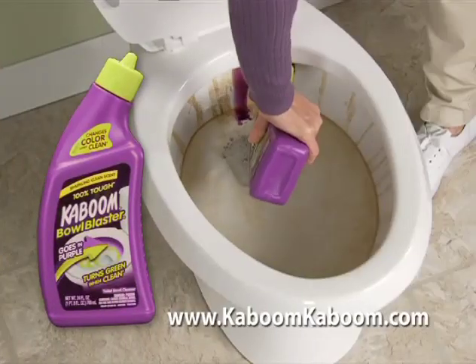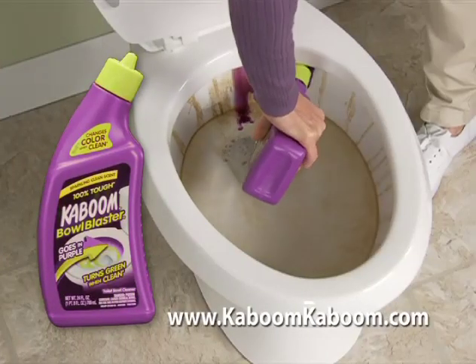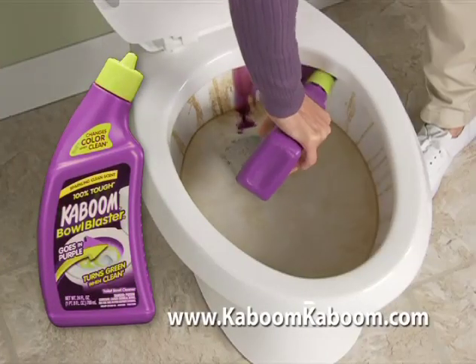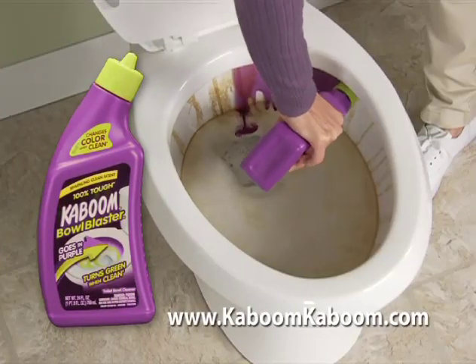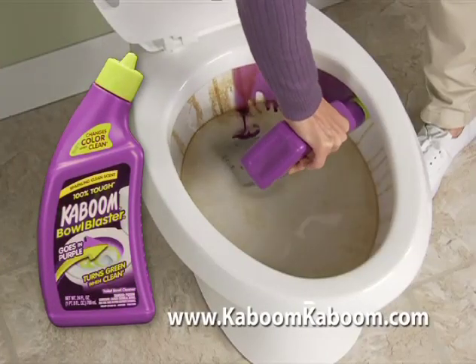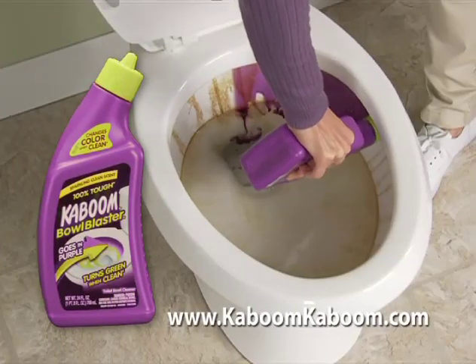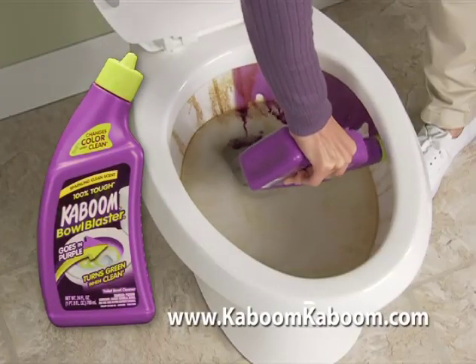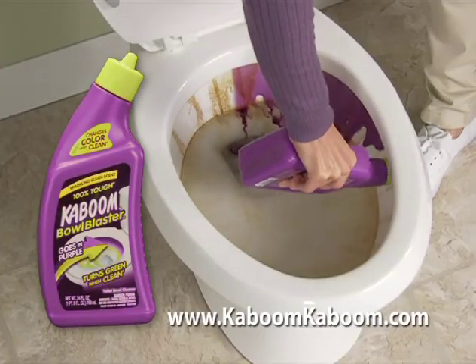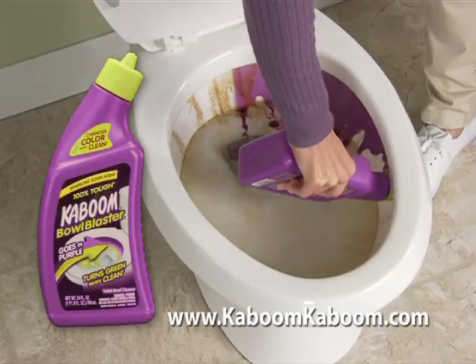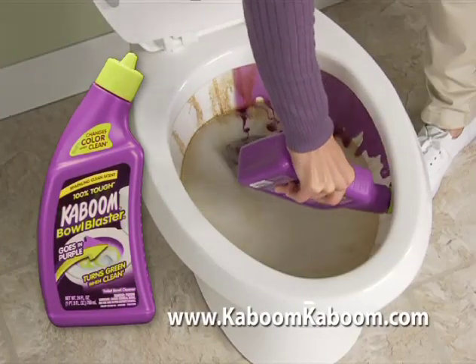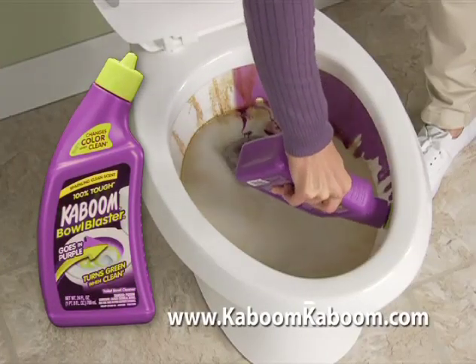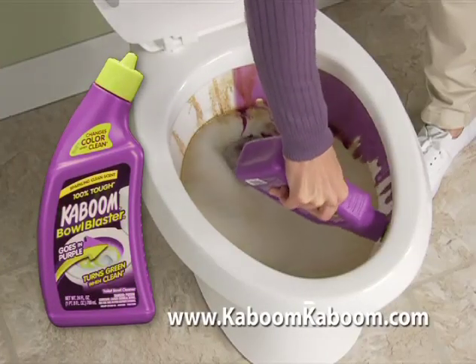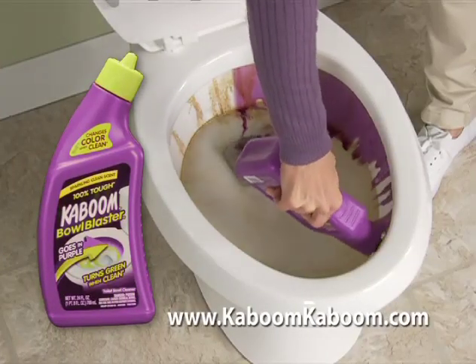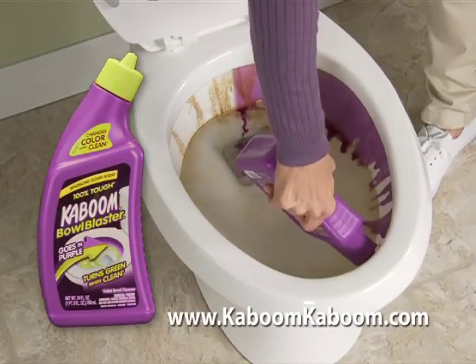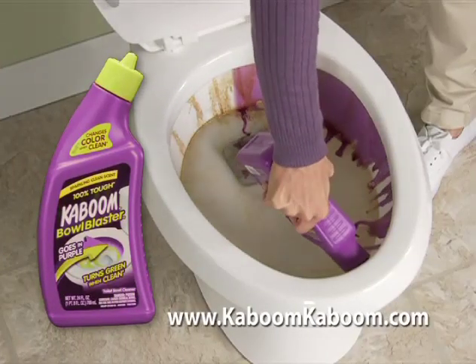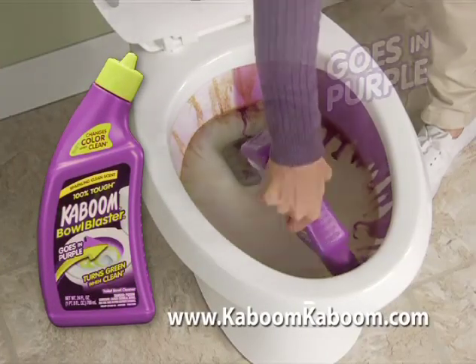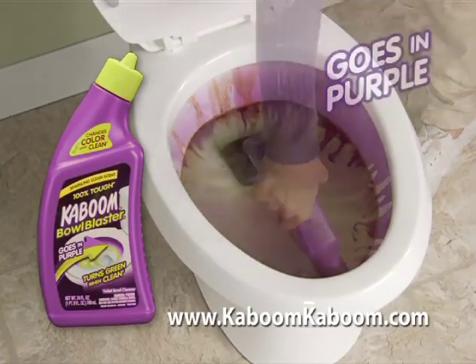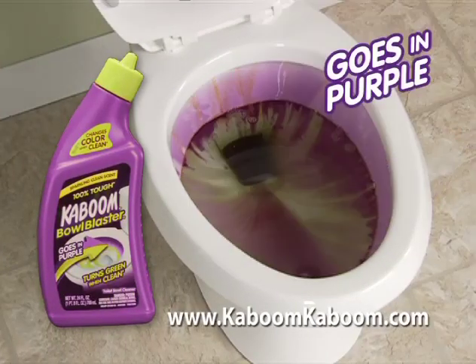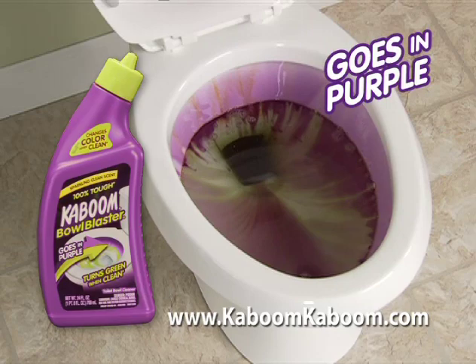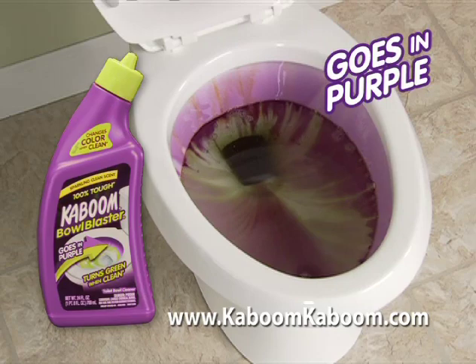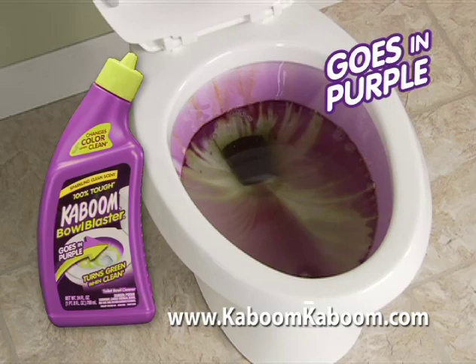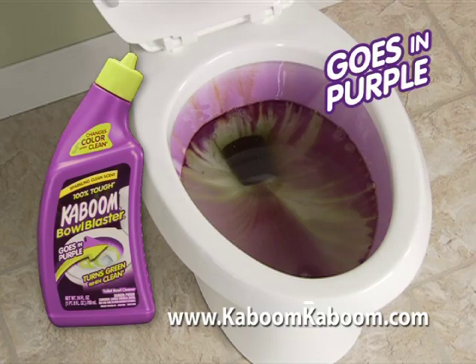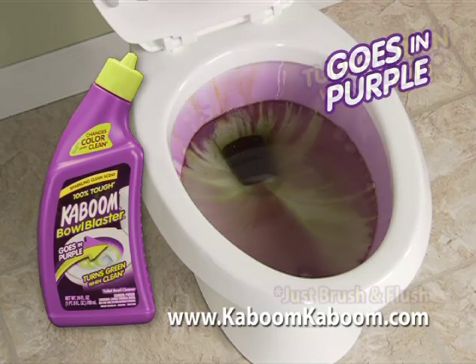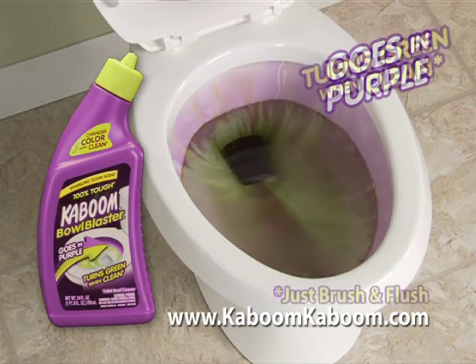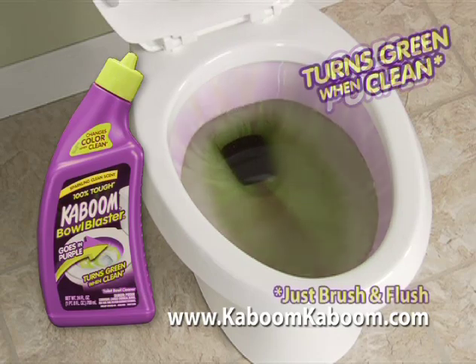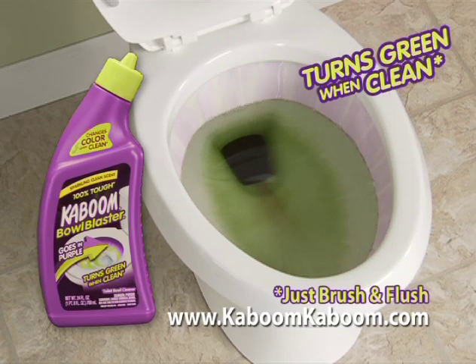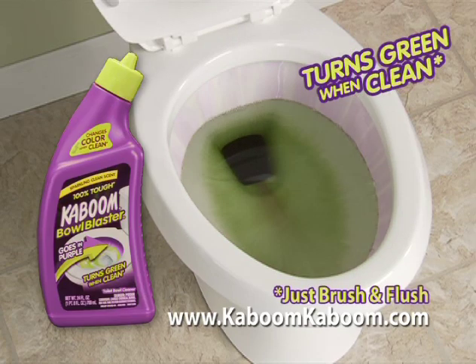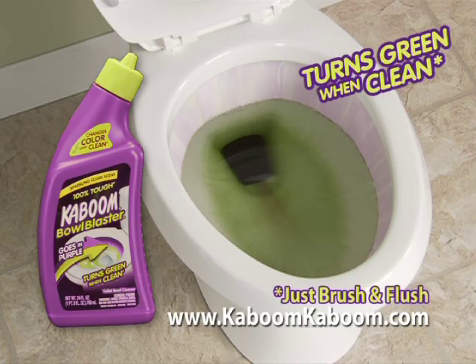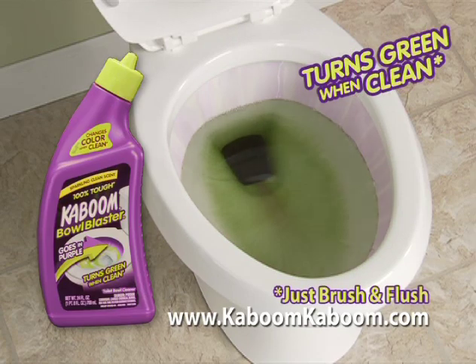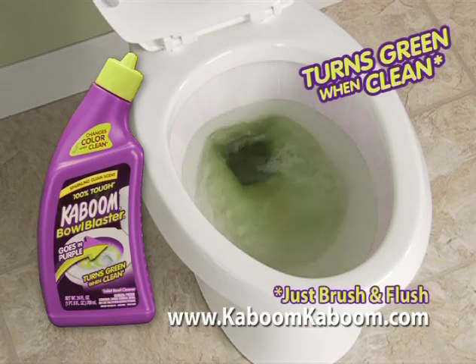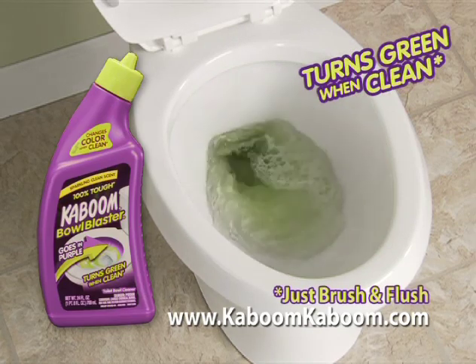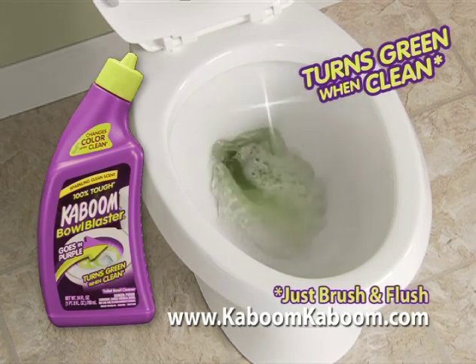And for easy toilet cleaning, try new Kaboom Bowl Blaster. It goes in purple and turns green when it's clean.